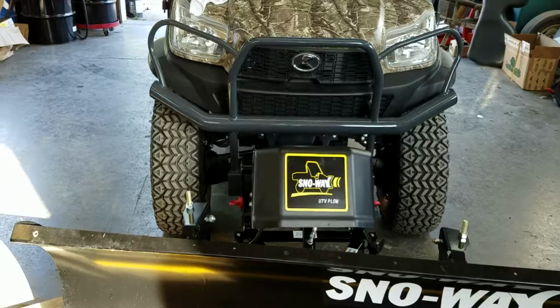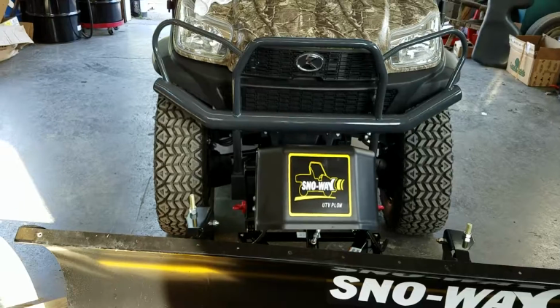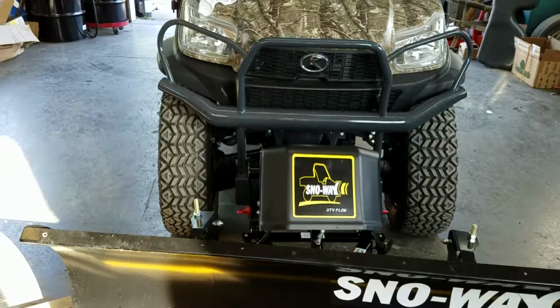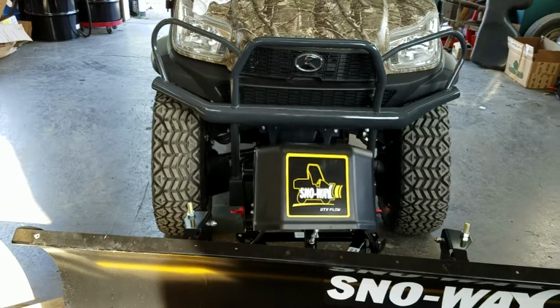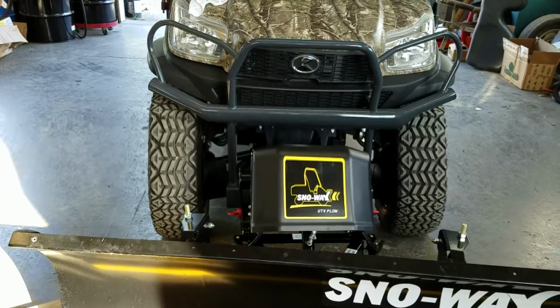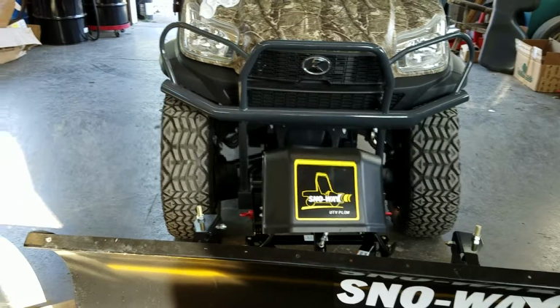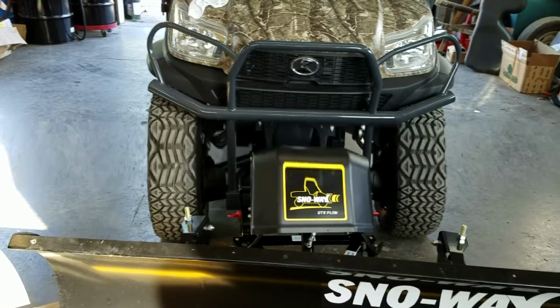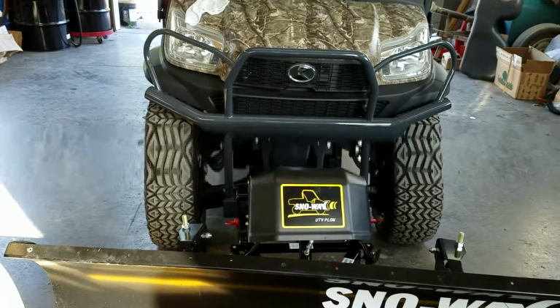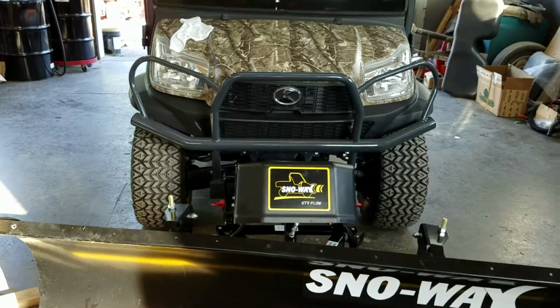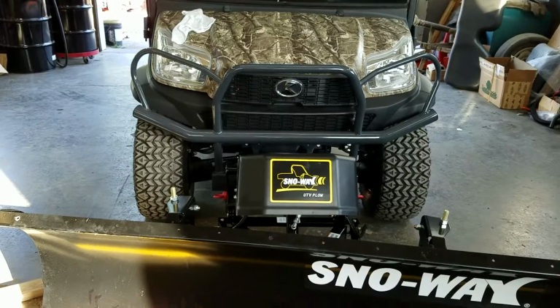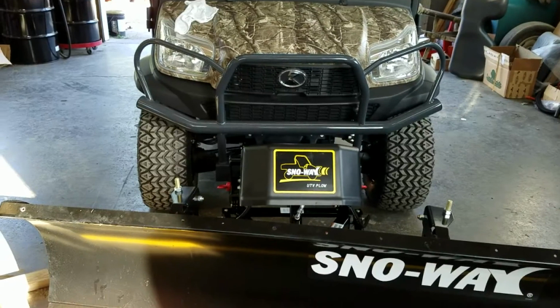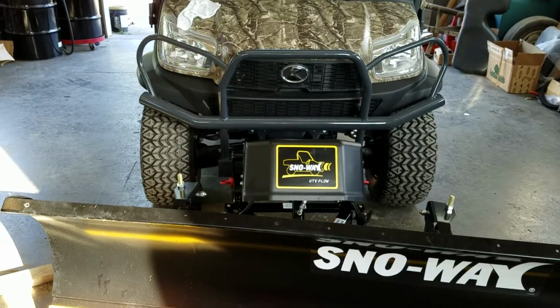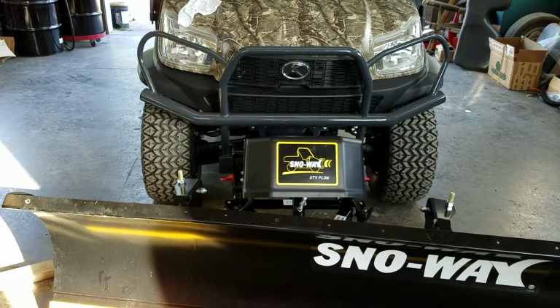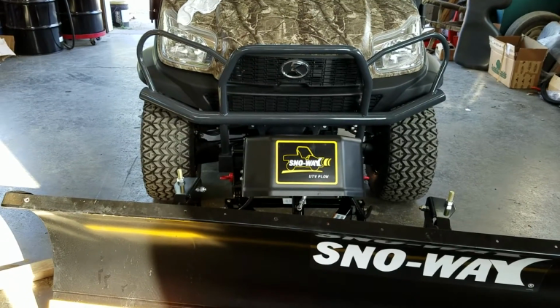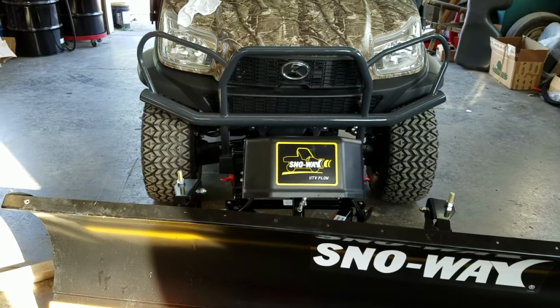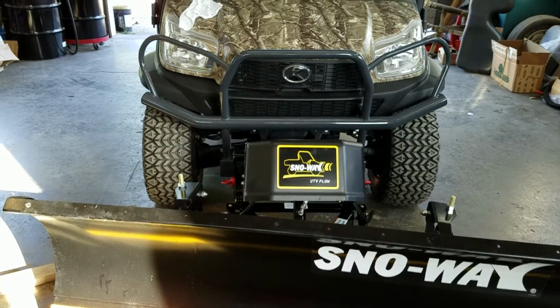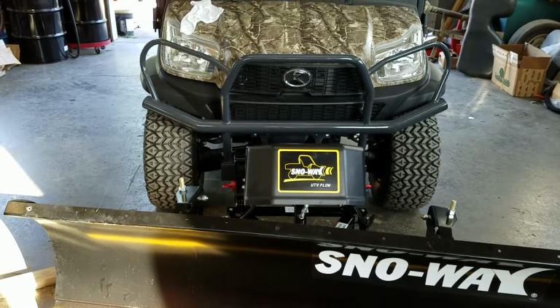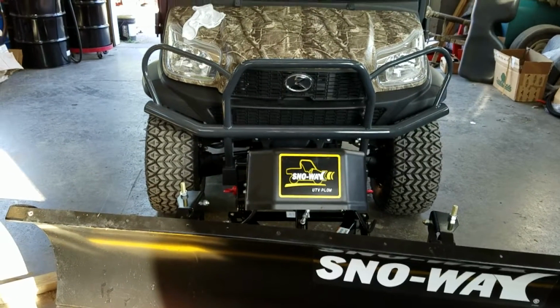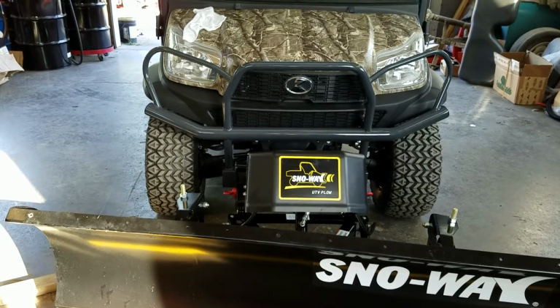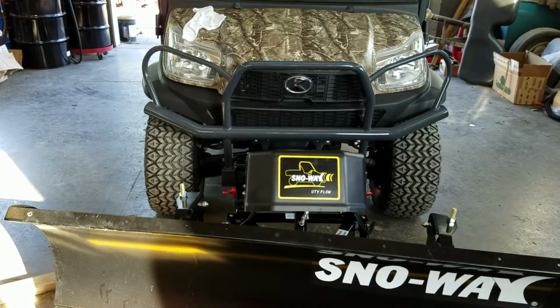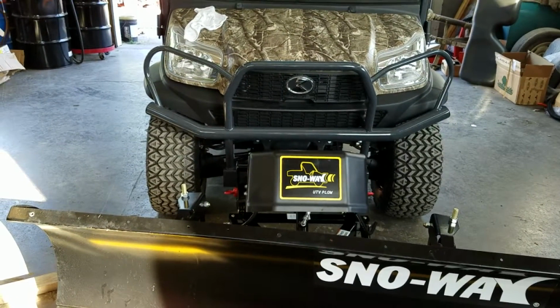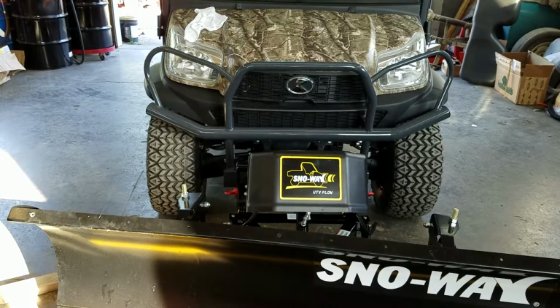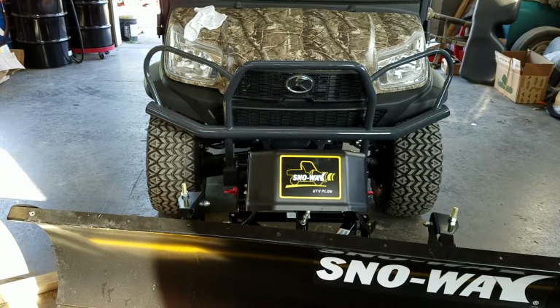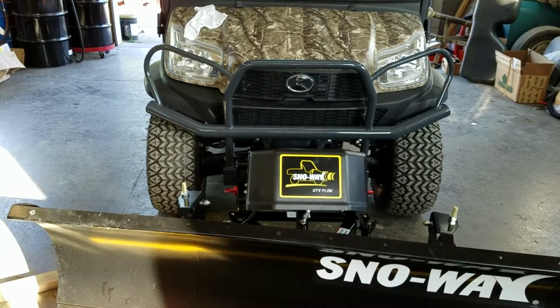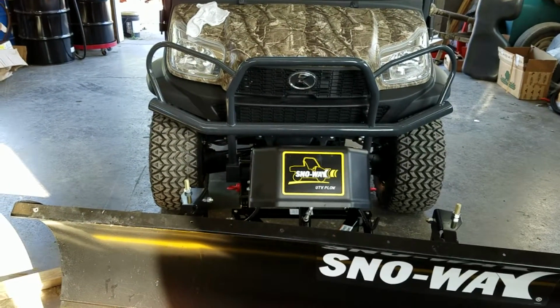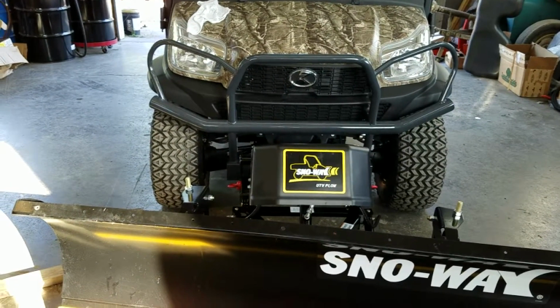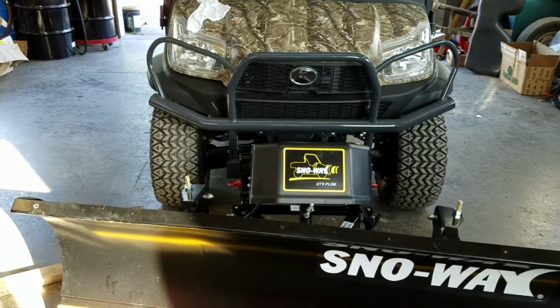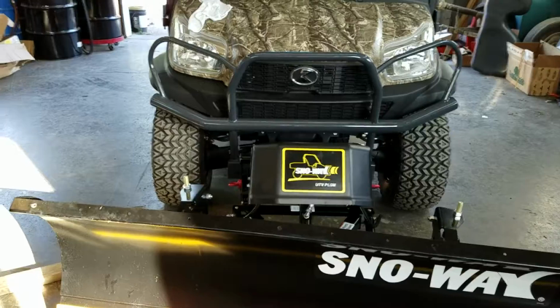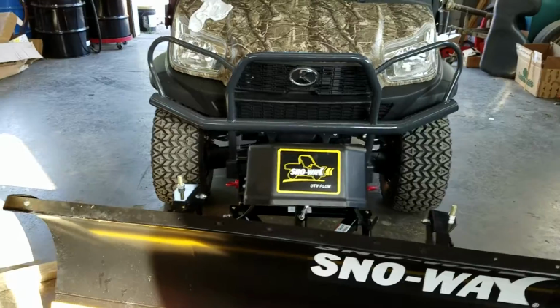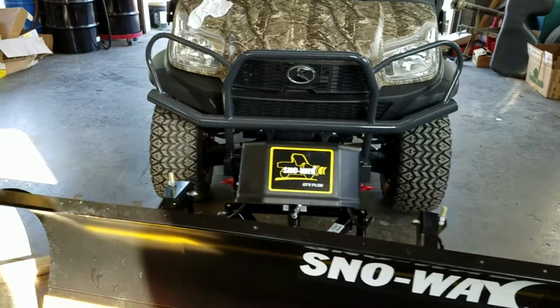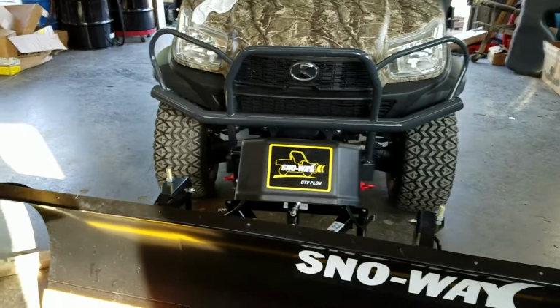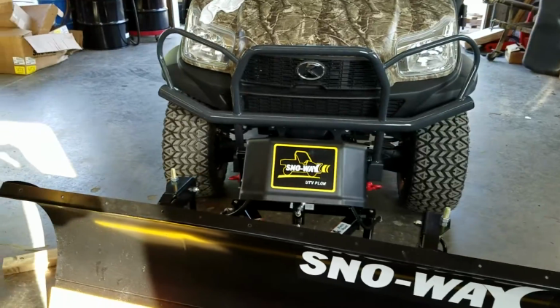All right, we got an RTV X1100C with a snow weight plow. We're going to do a demo on taking it off.